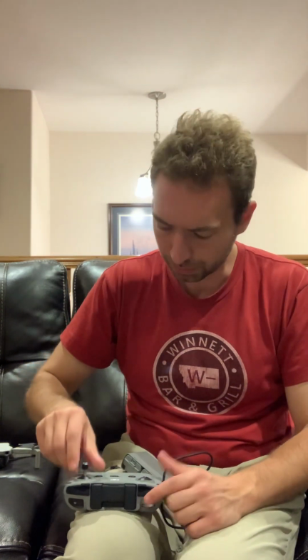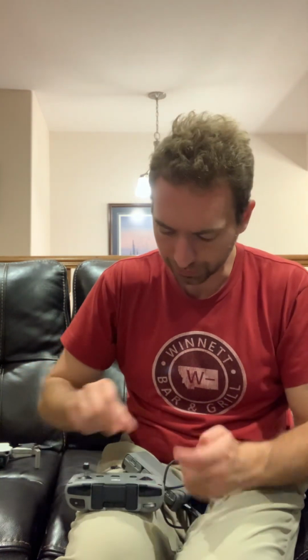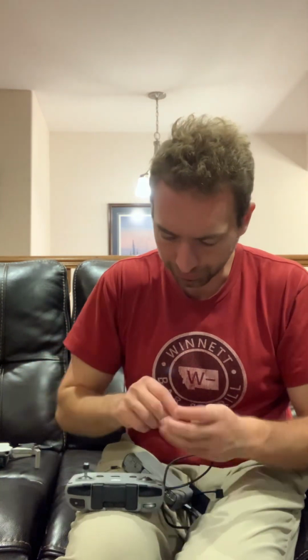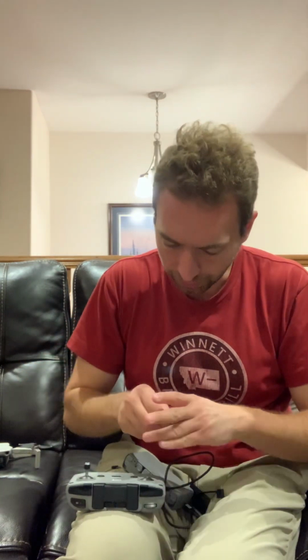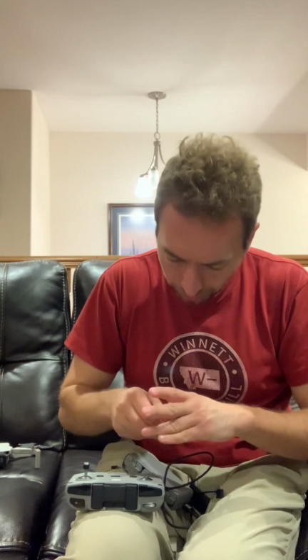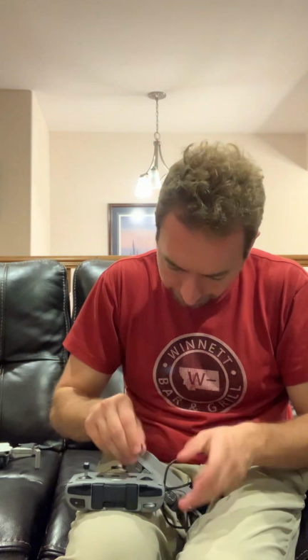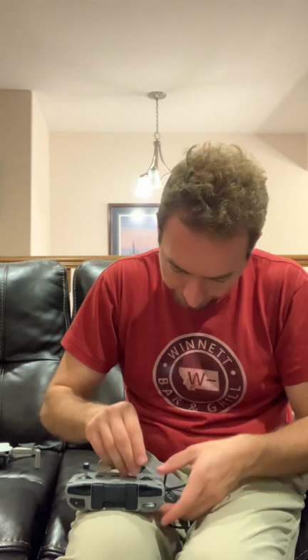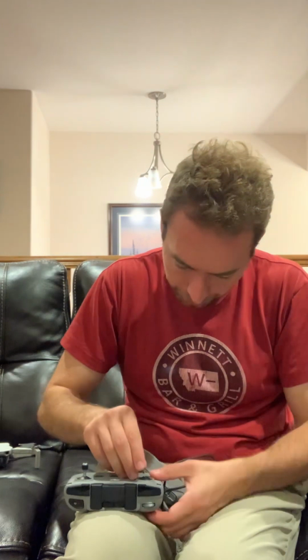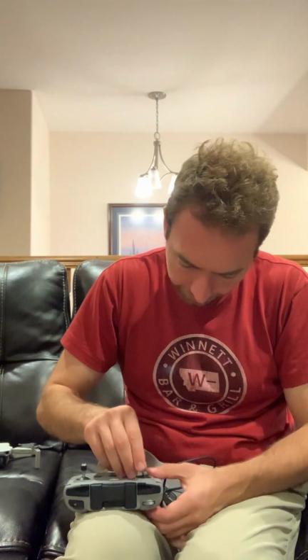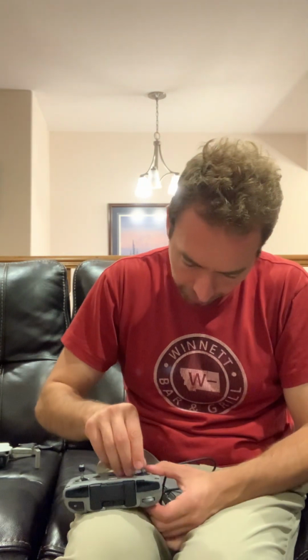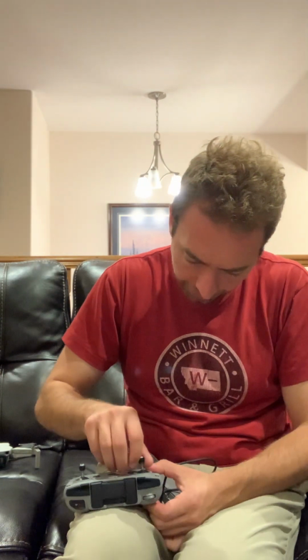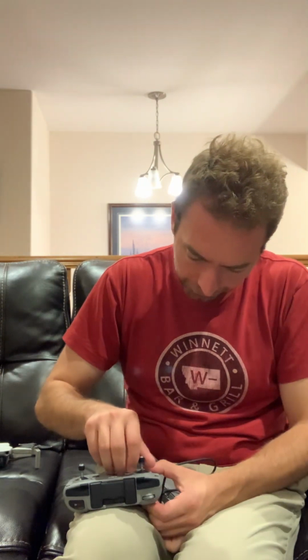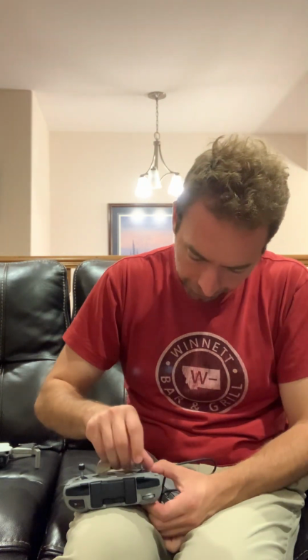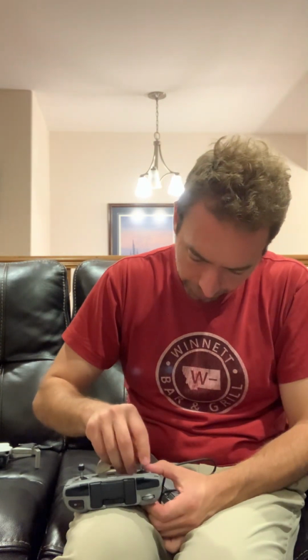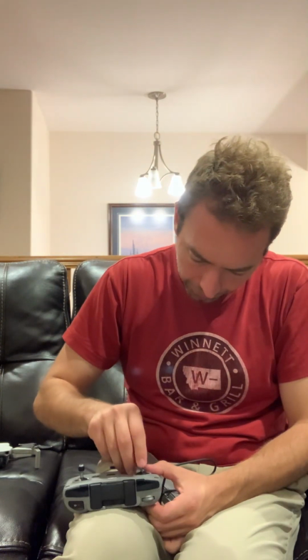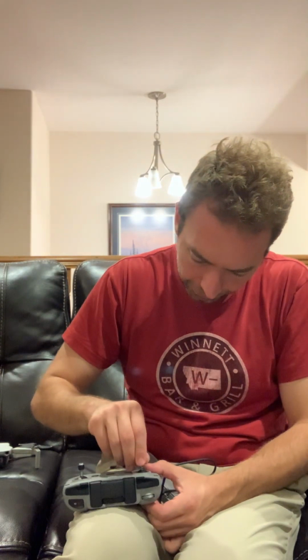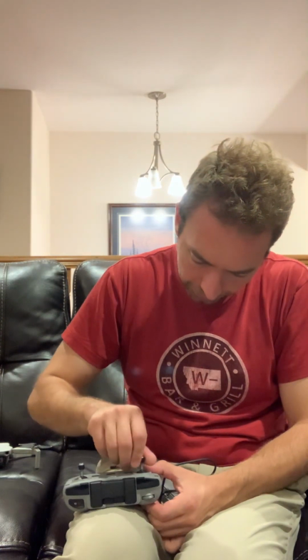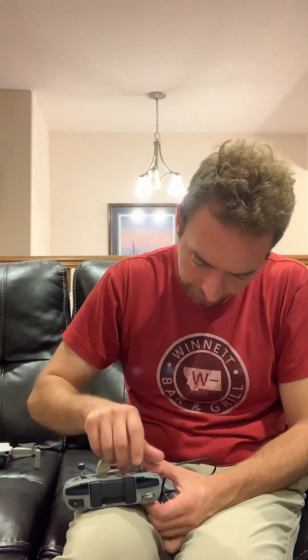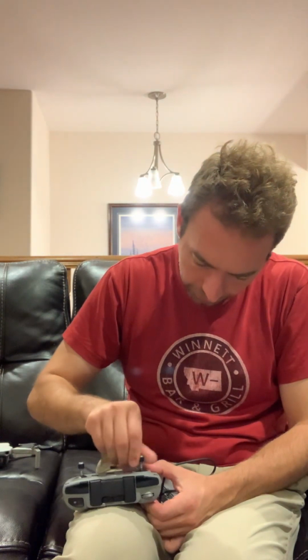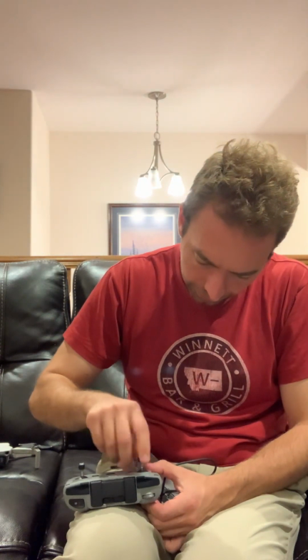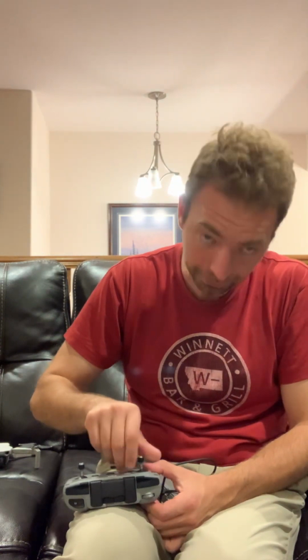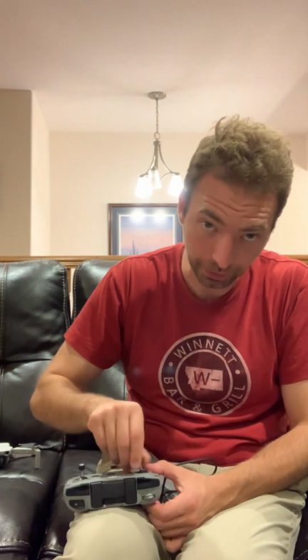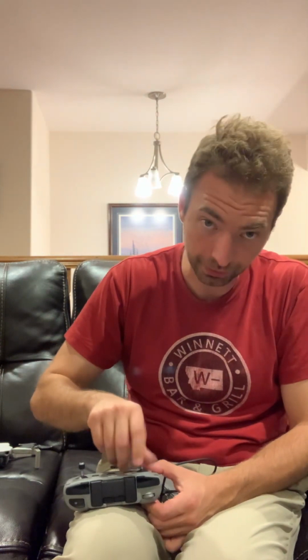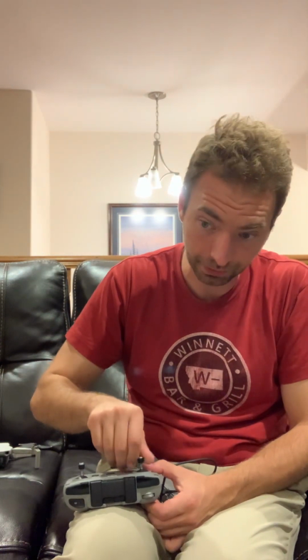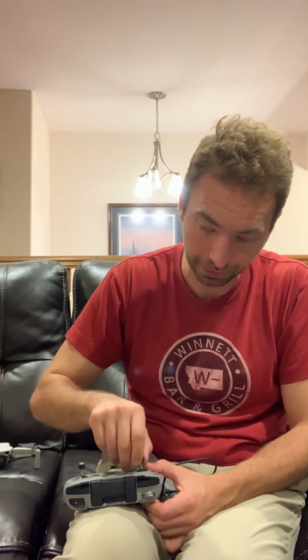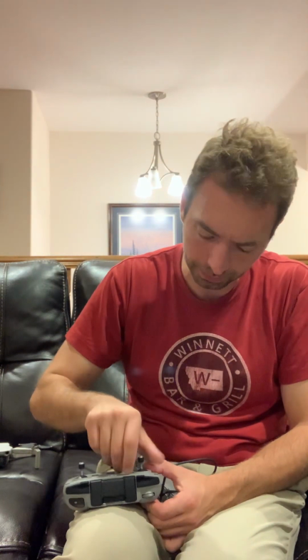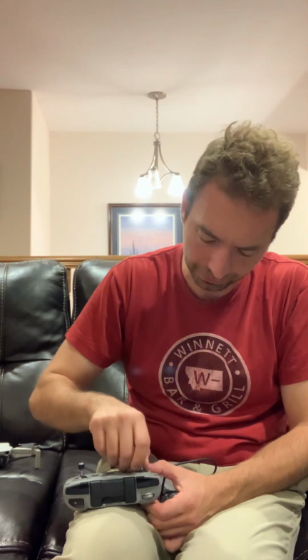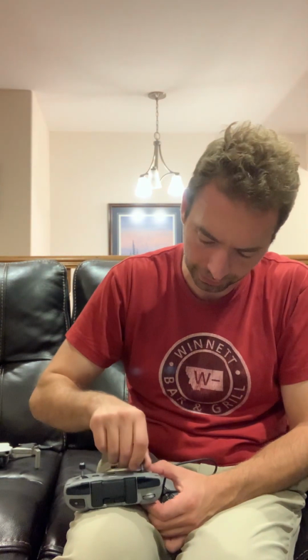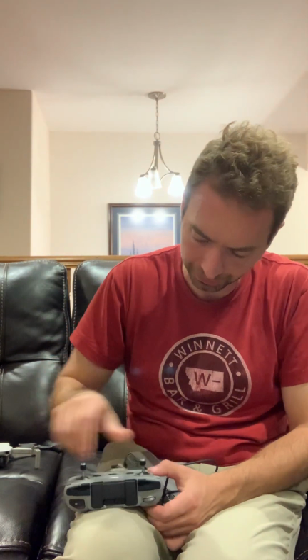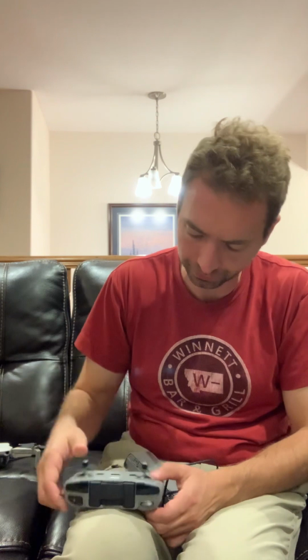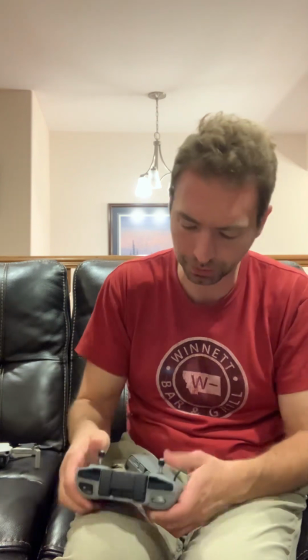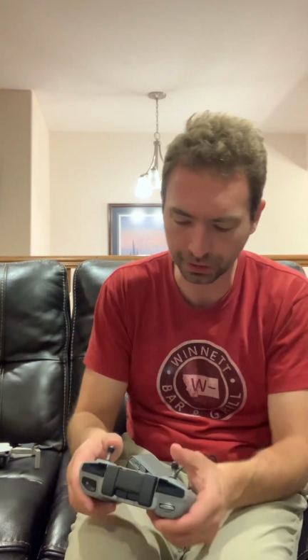It'll be good to get a little bit of flight going. I haven't flown in a while. I haven't flown or been on a plane forever — even in airplanes, it's been a while.